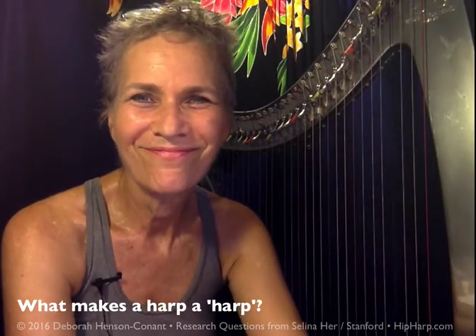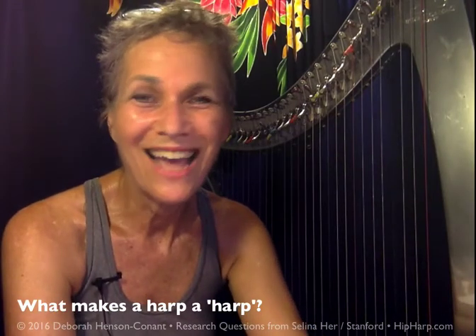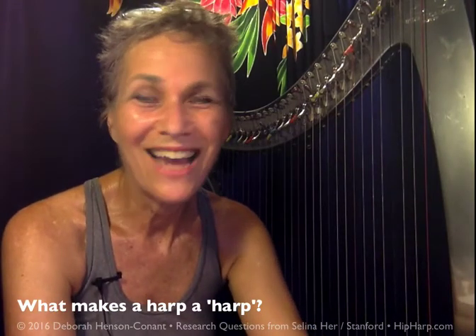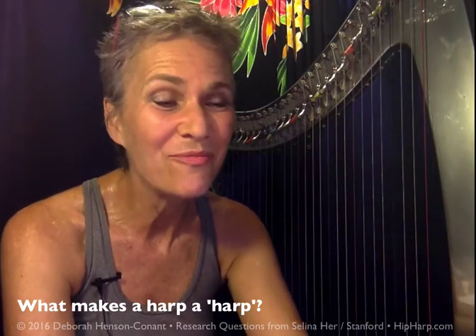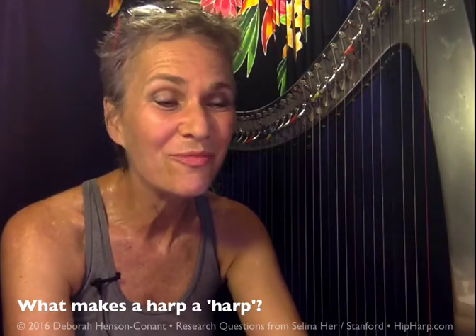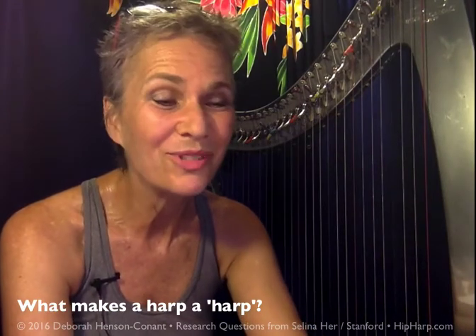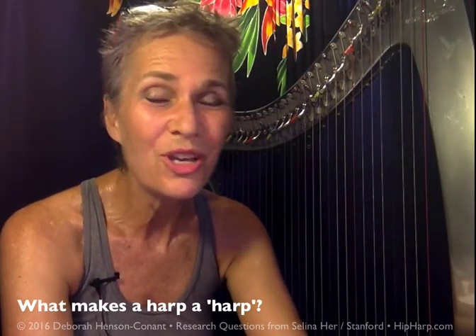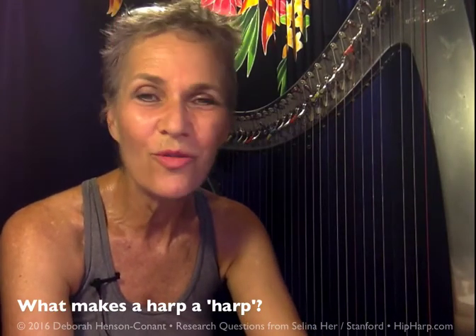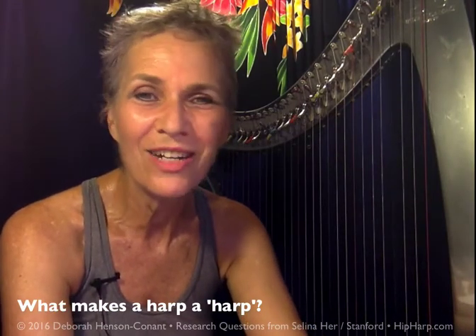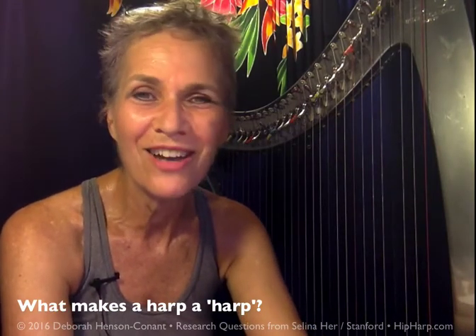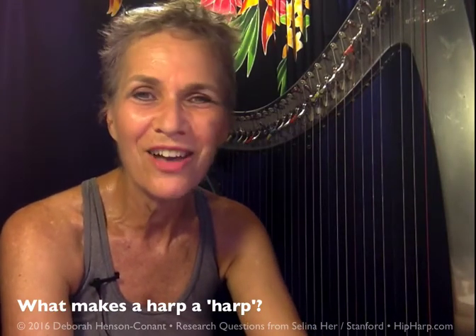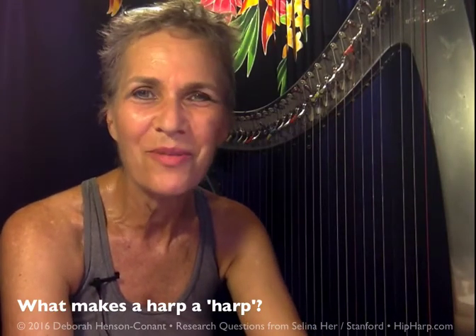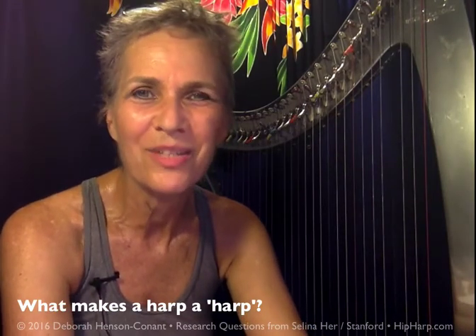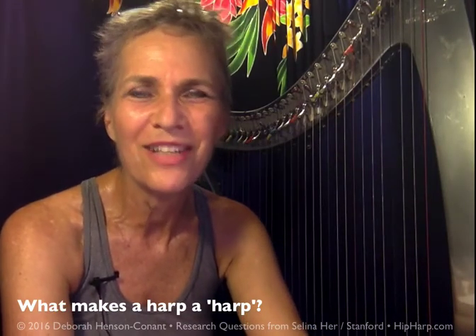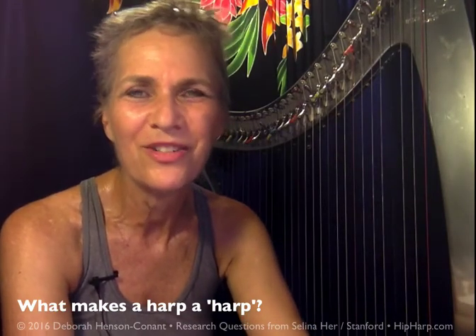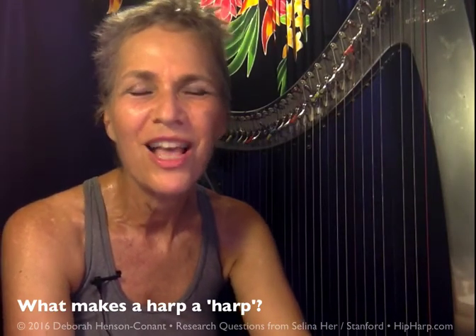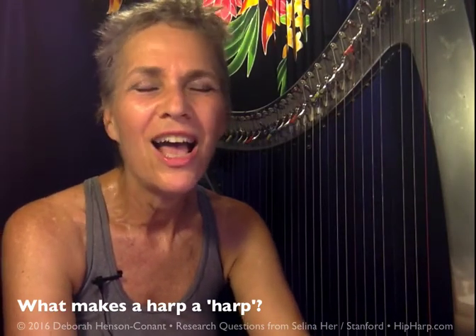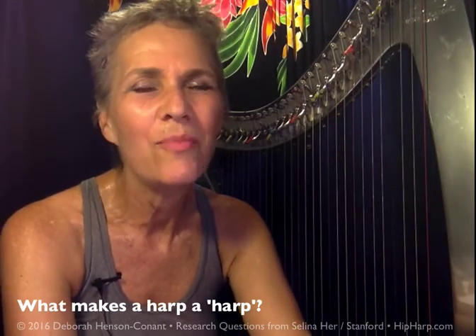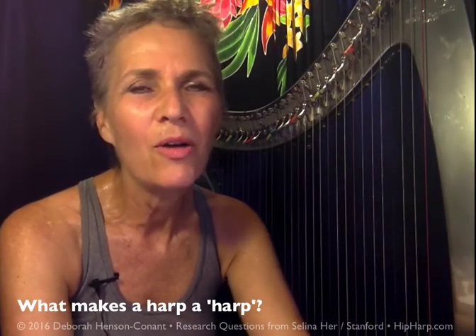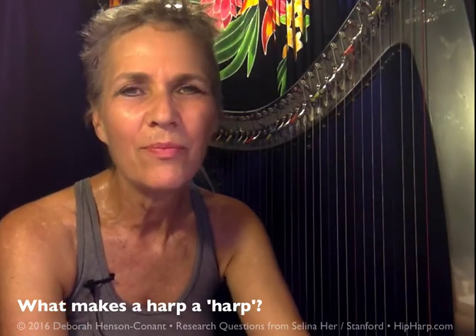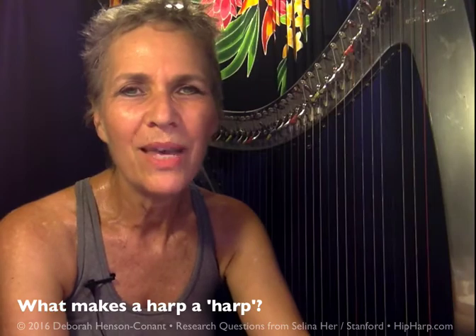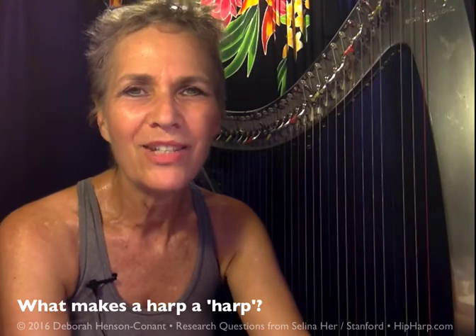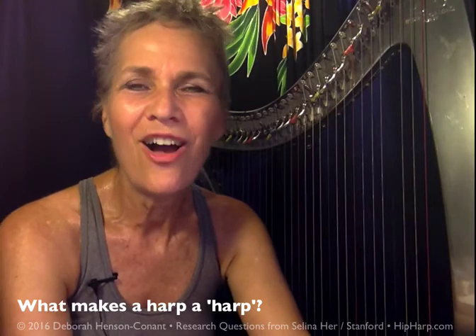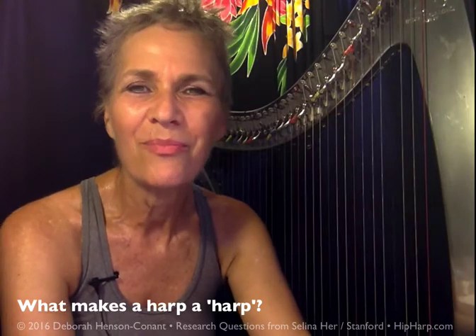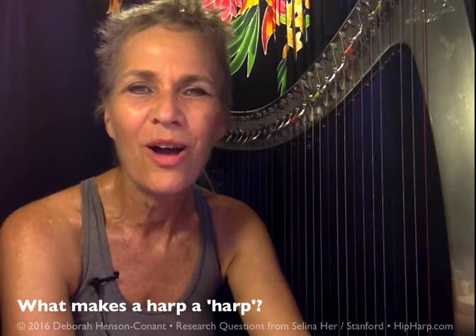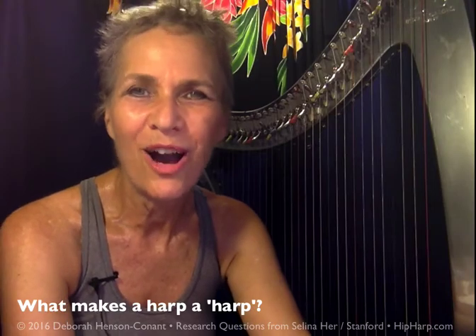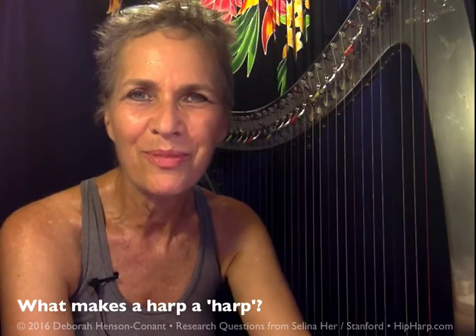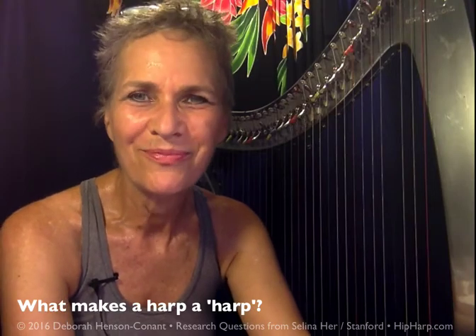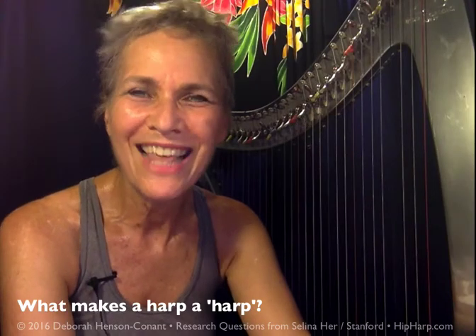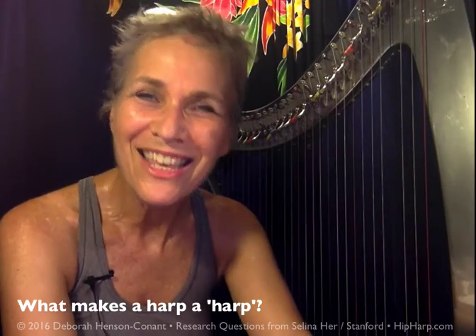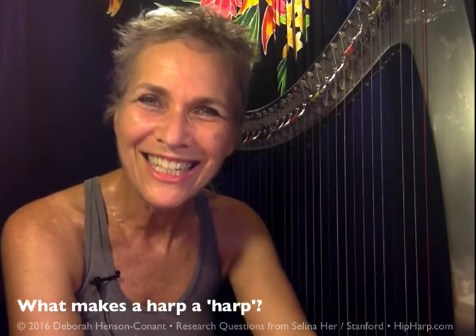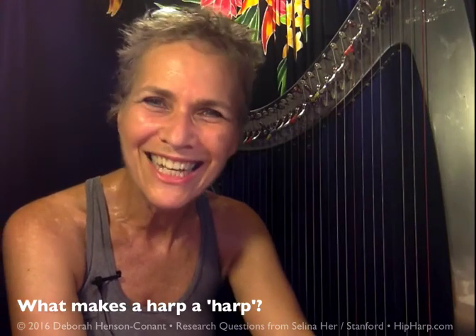And I'm looking forward to hearing other people's answers about what makes a harp a harp. Thank you, Selena.